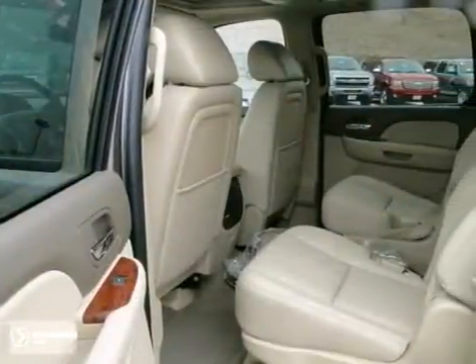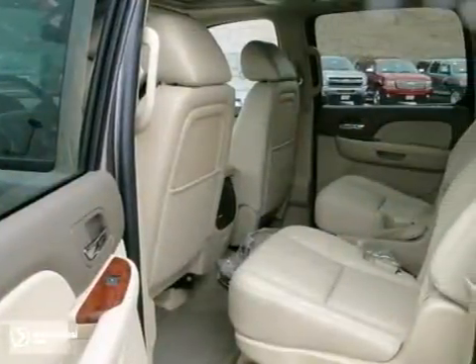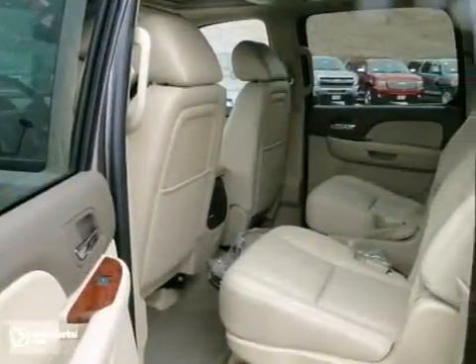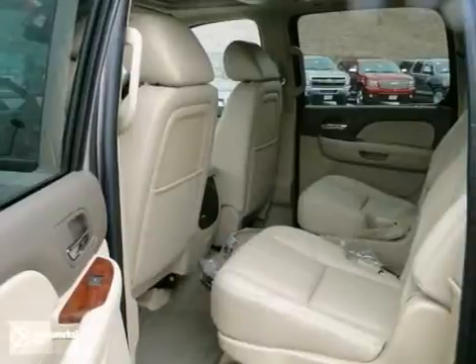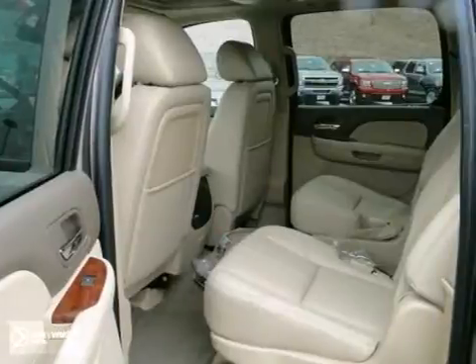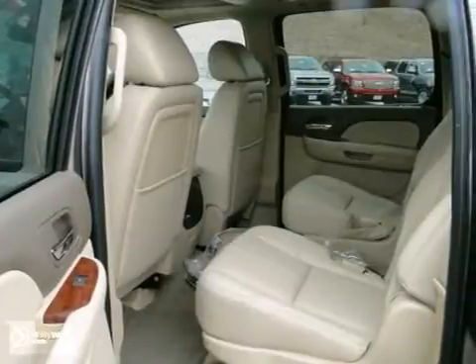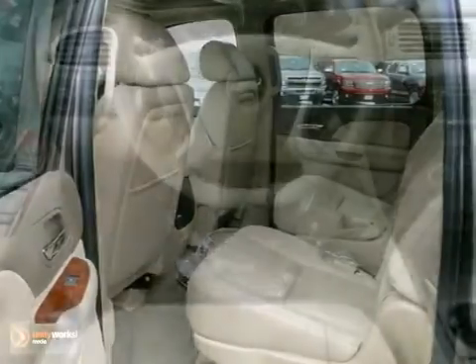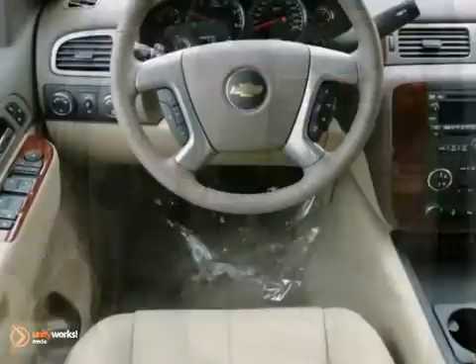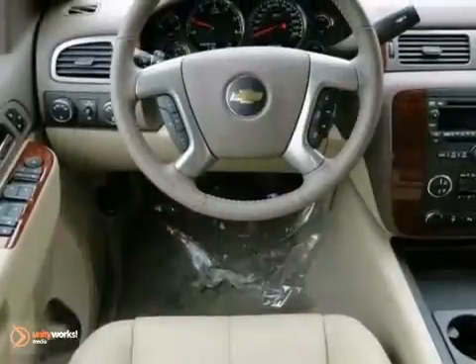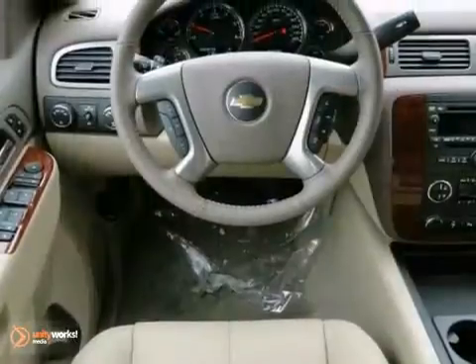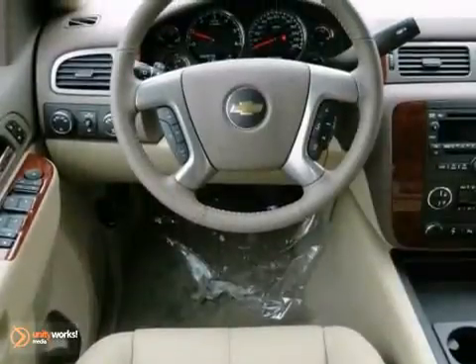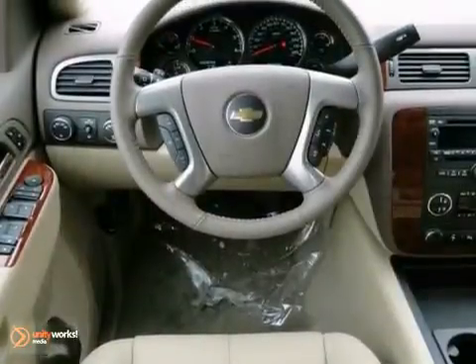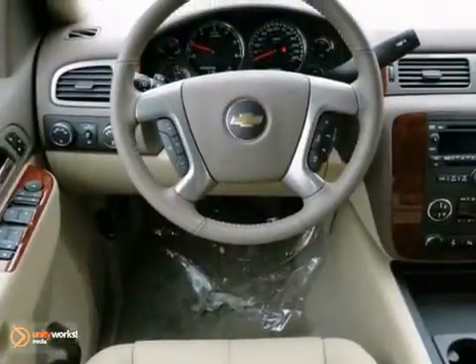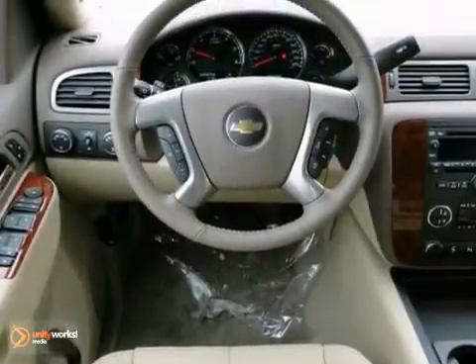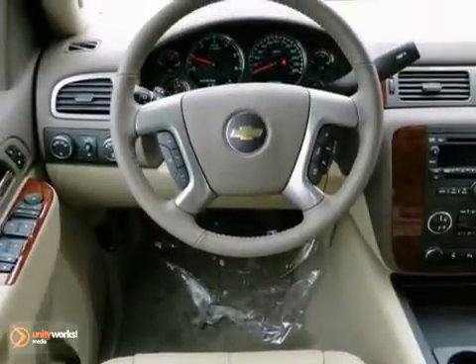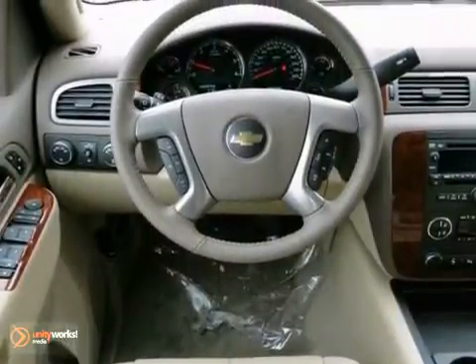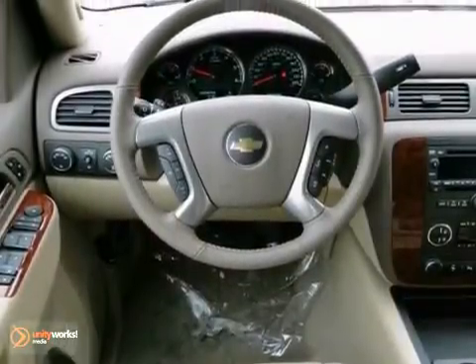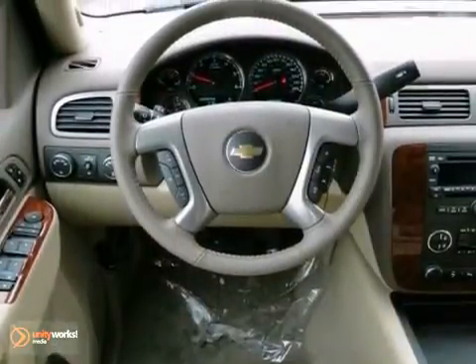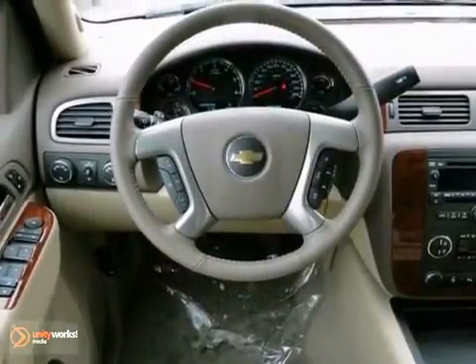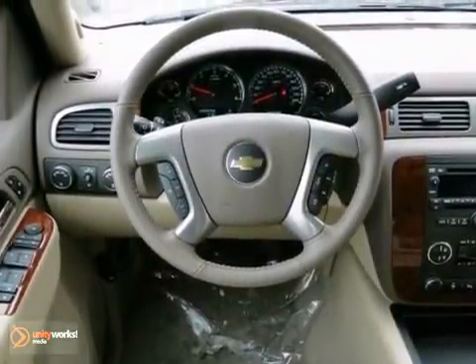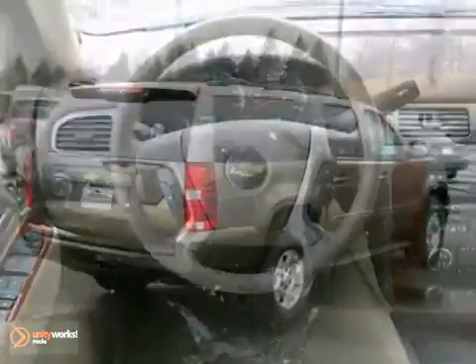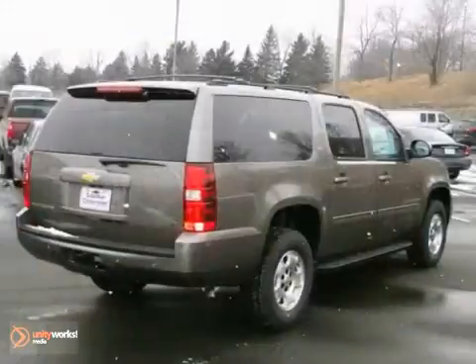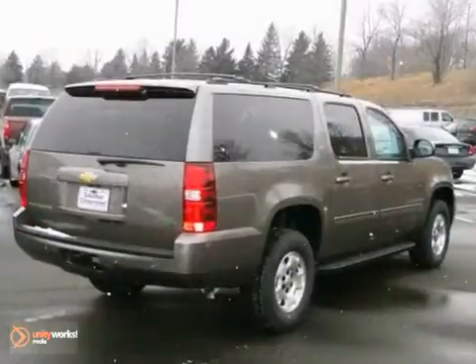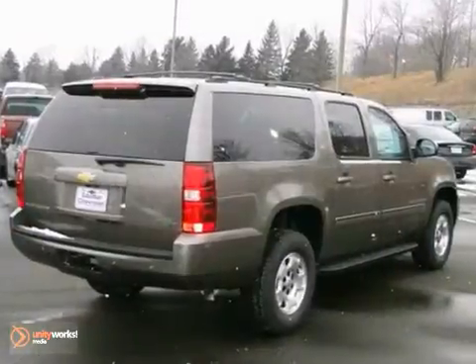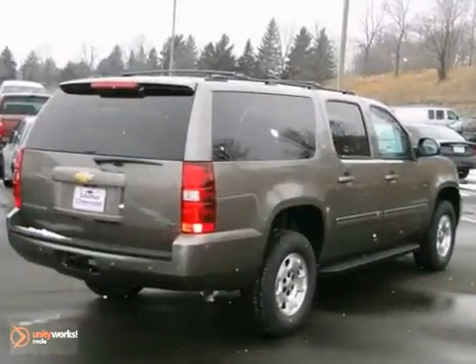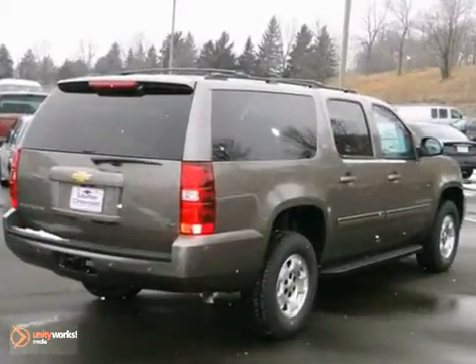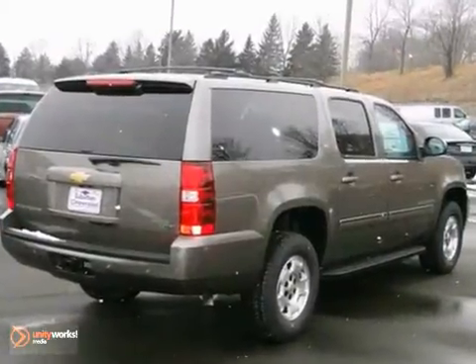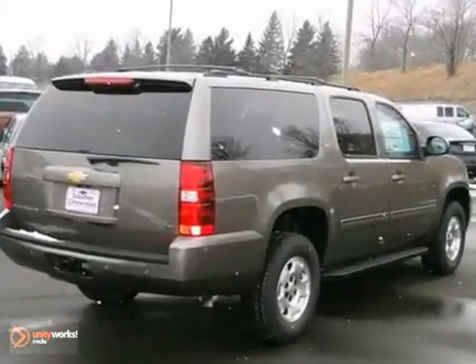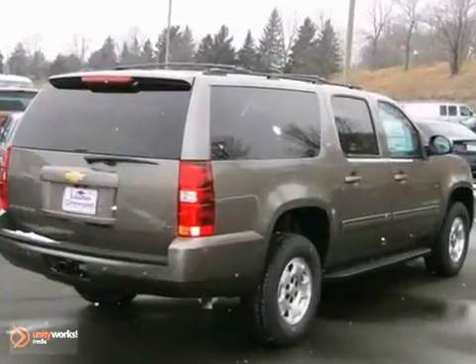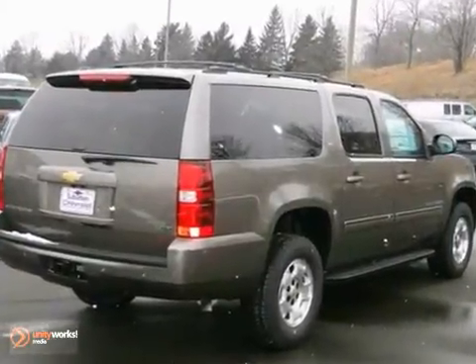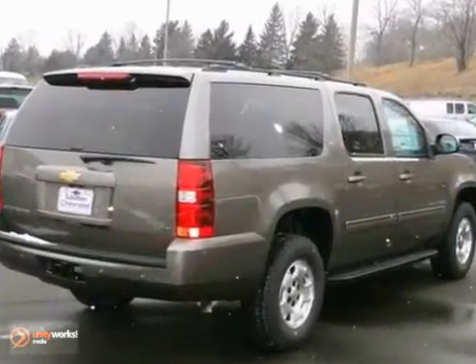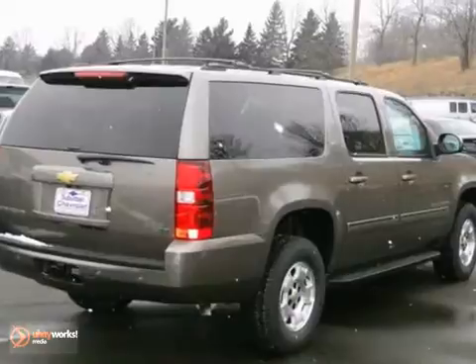The towing package and privacy glass only make it more appealing. Come in and take a look for yourself today.